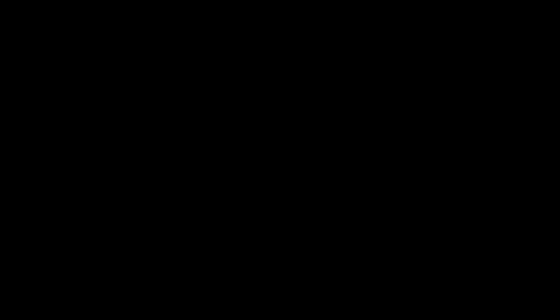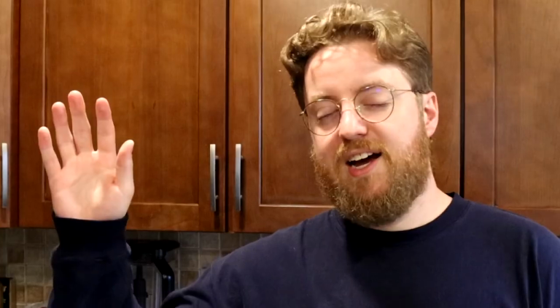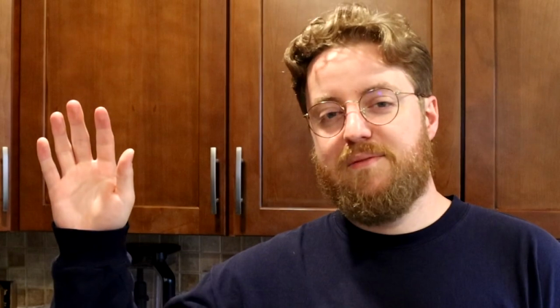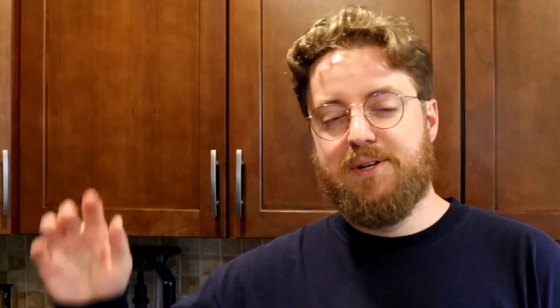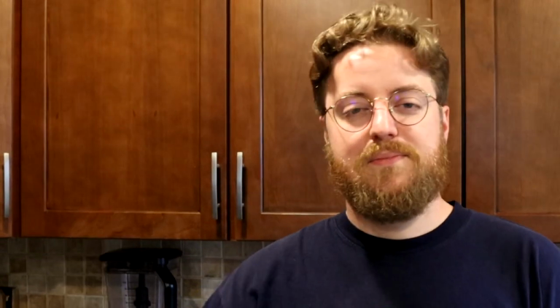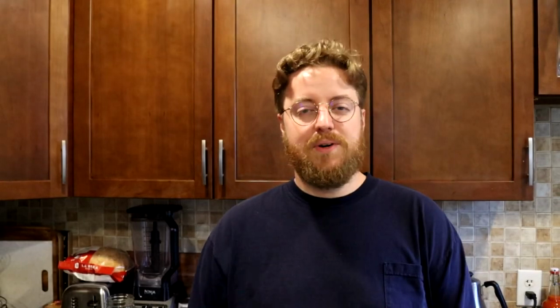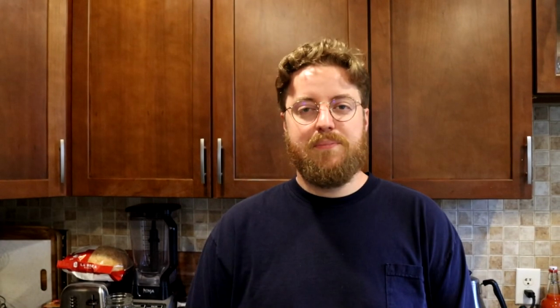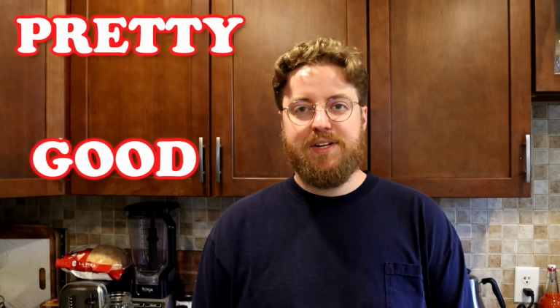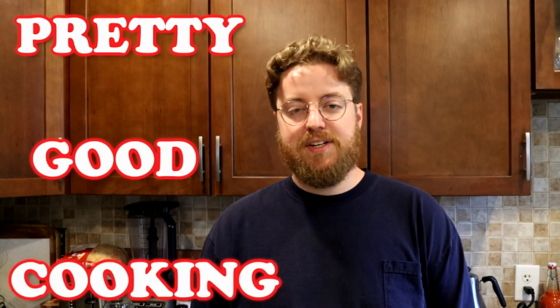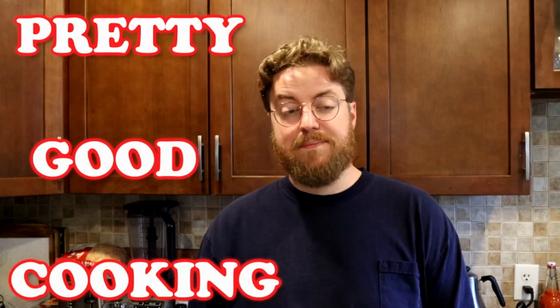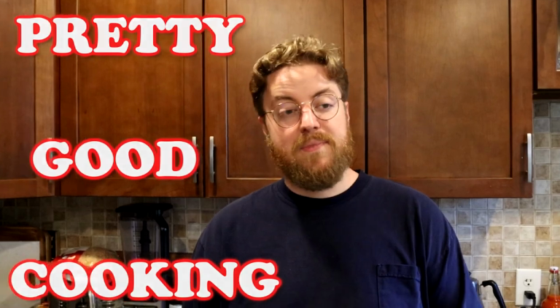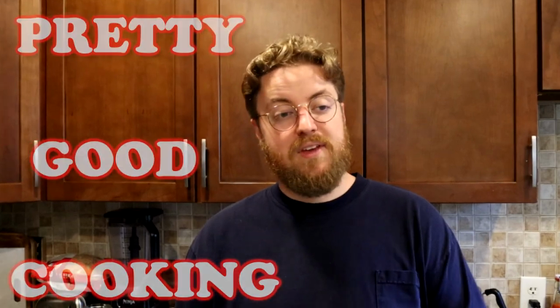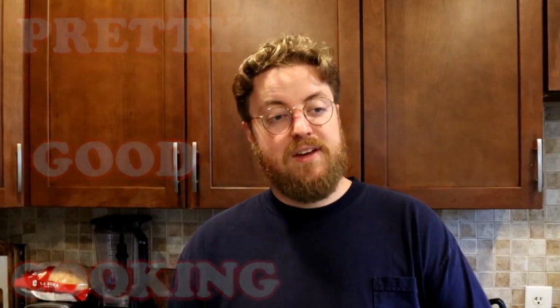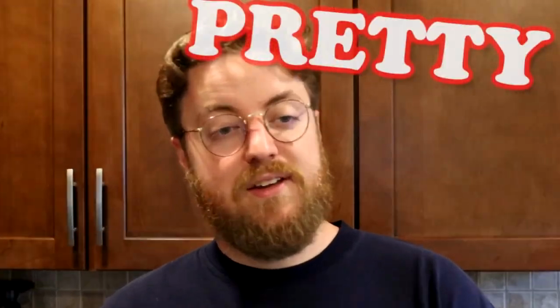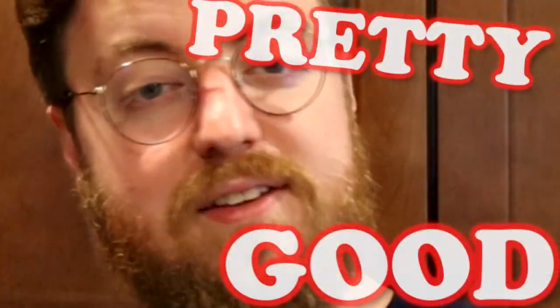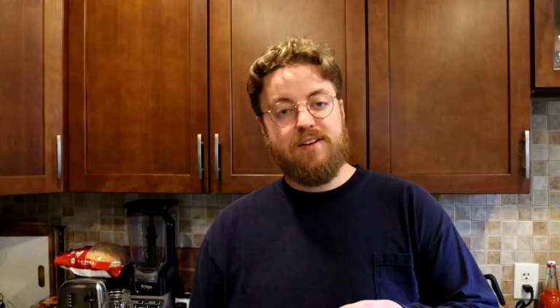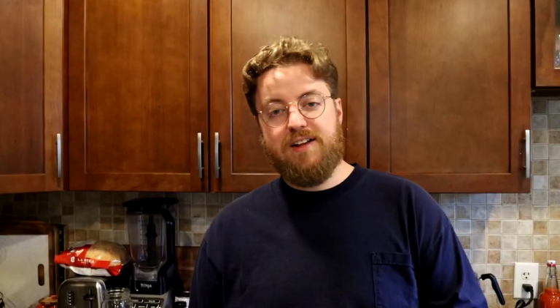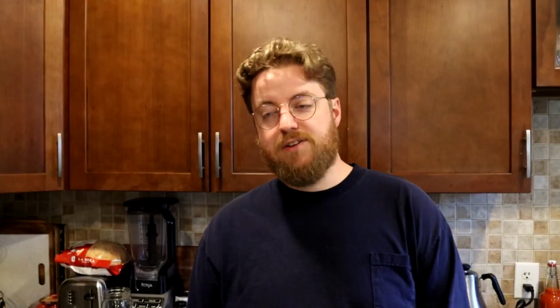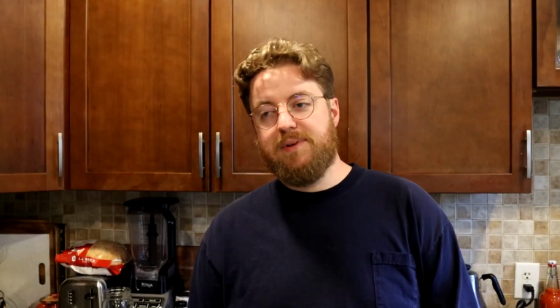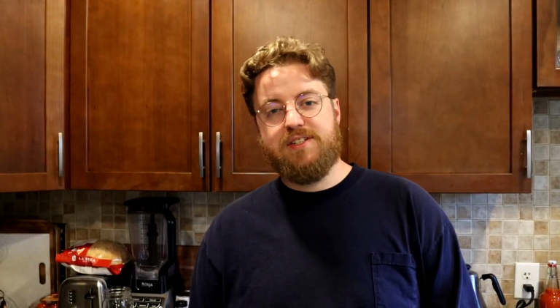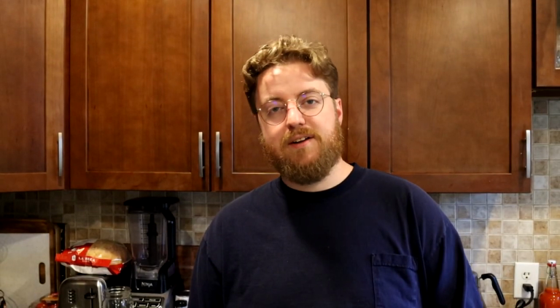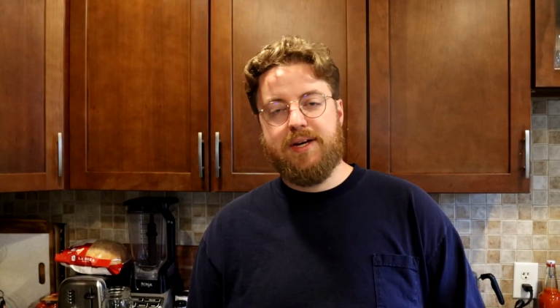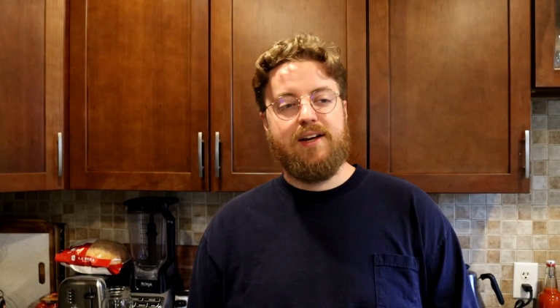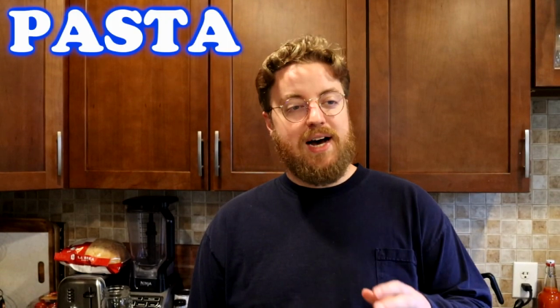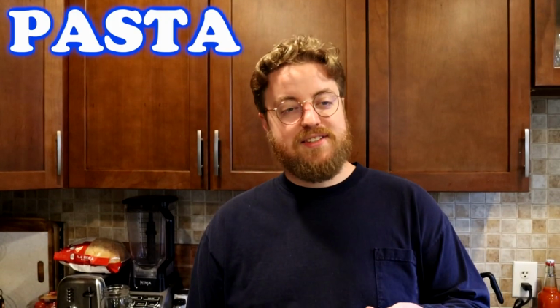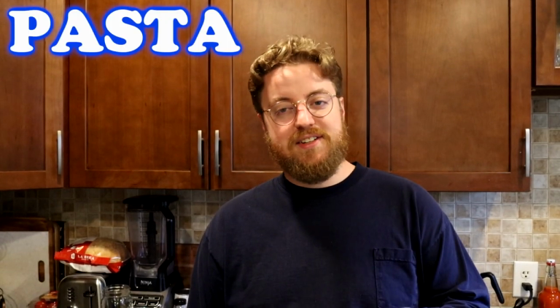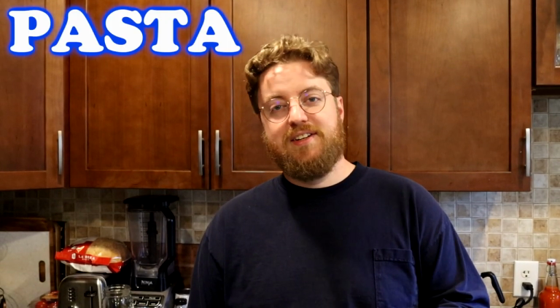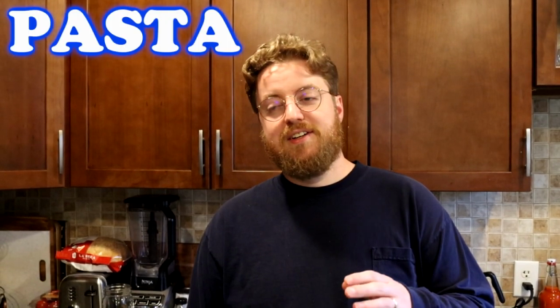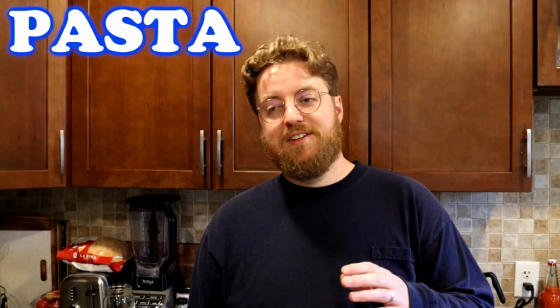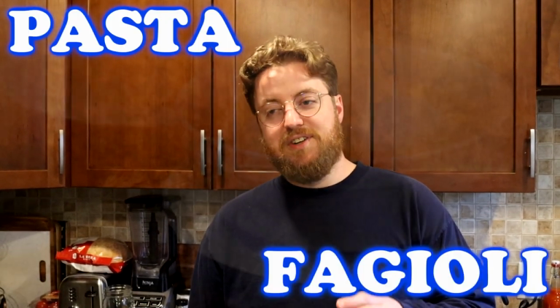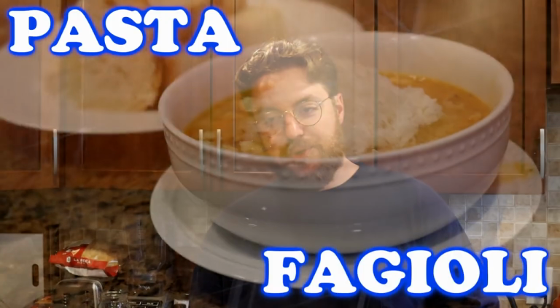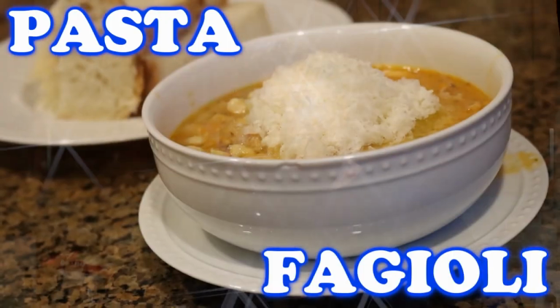Hi, I'm Phil. Welcome to Pretty Good Cooking. Pretty good. Tonight on the show I'm going to teach you how to make pasta fagioli.